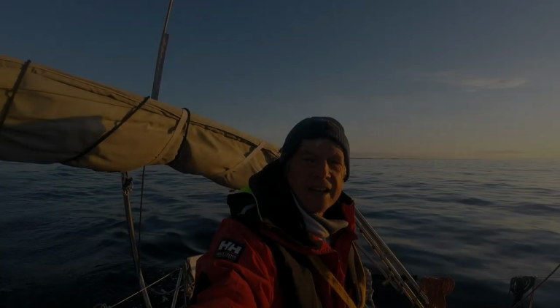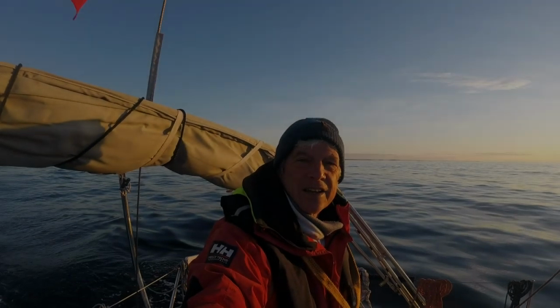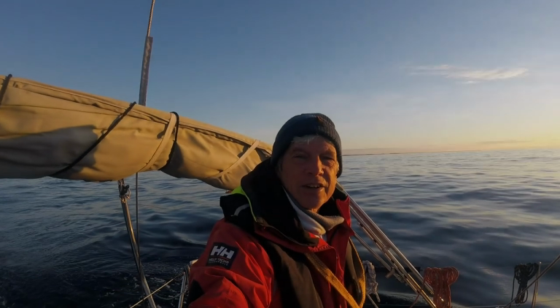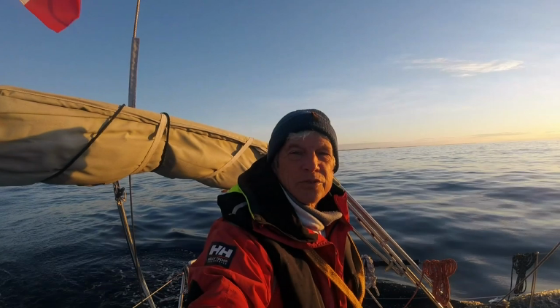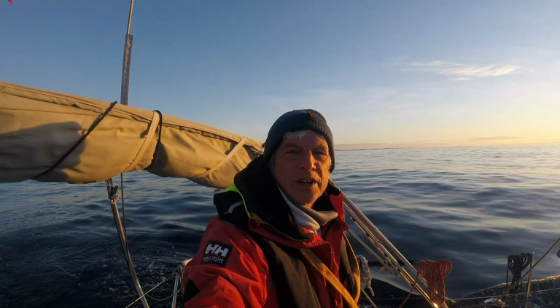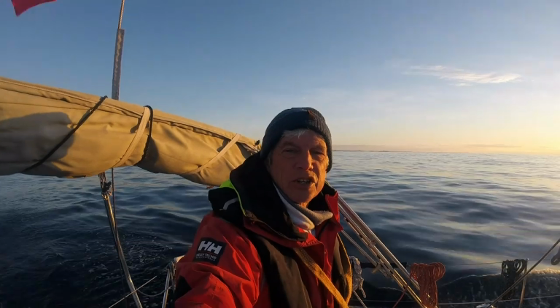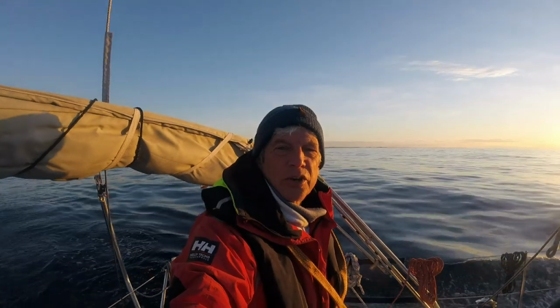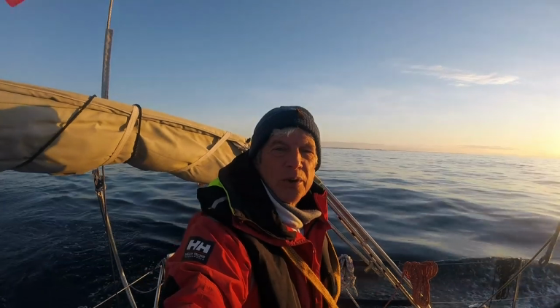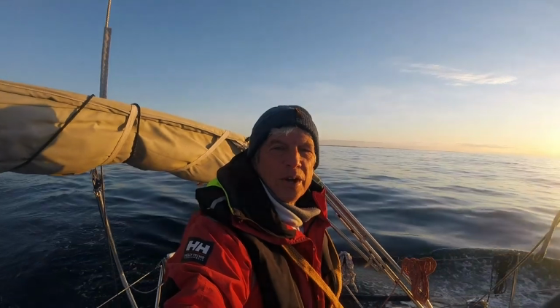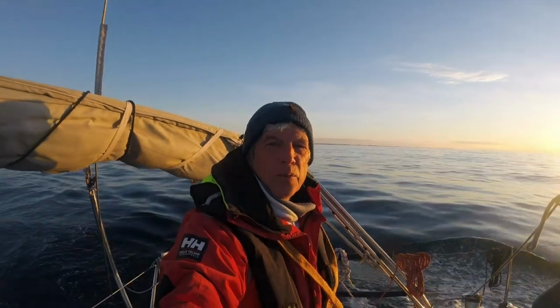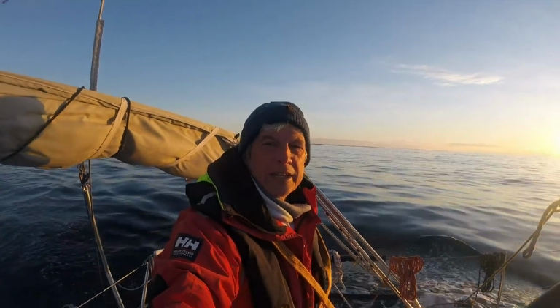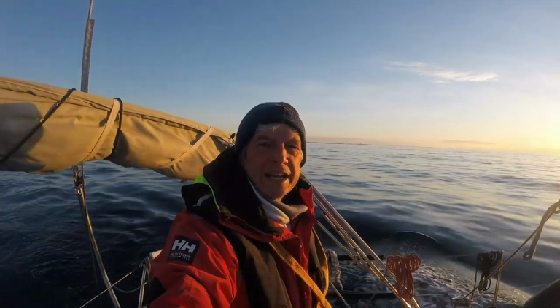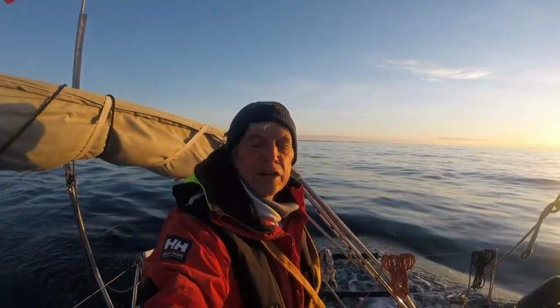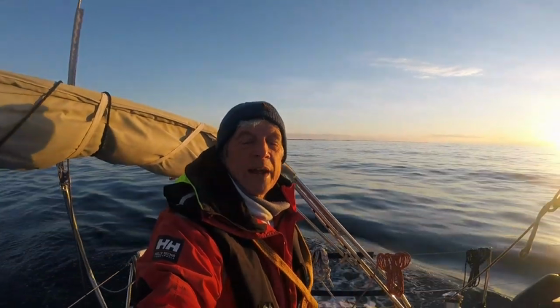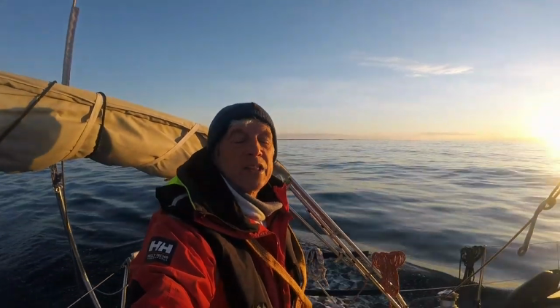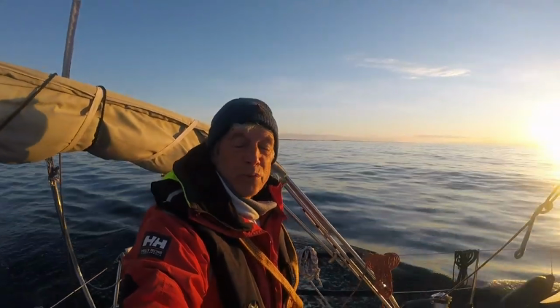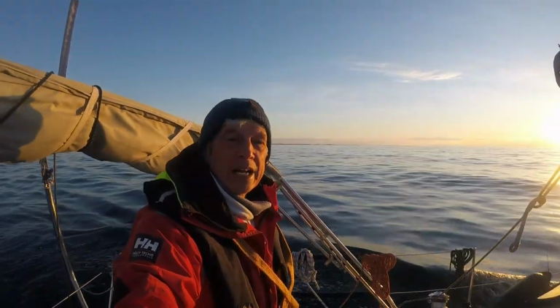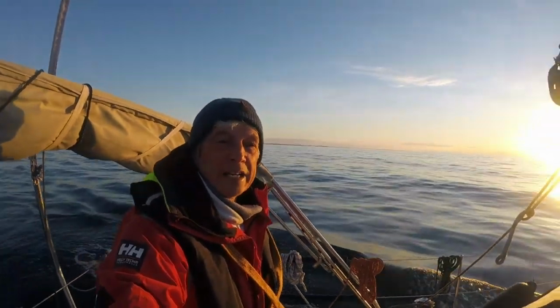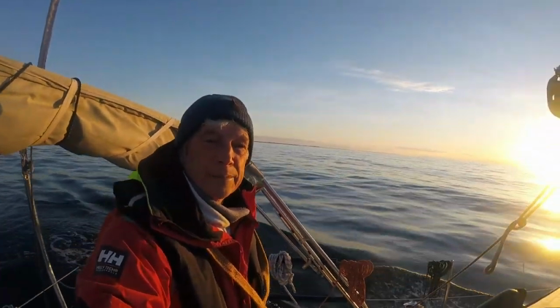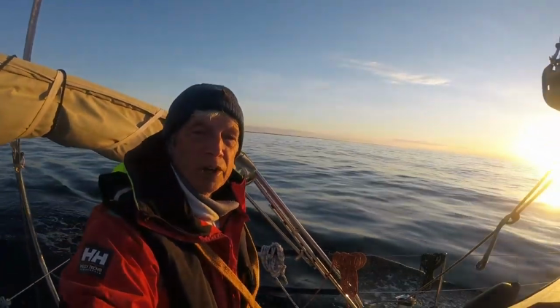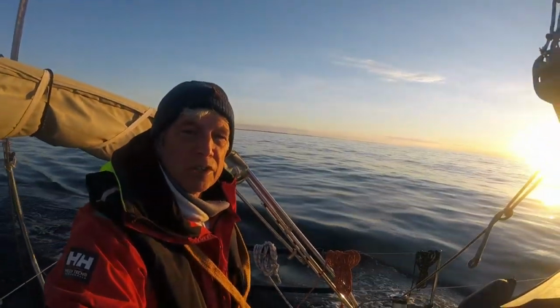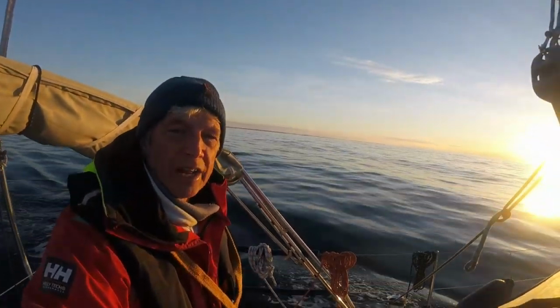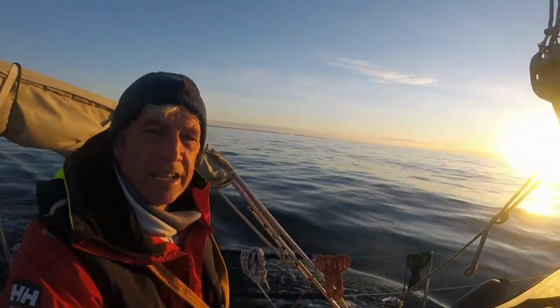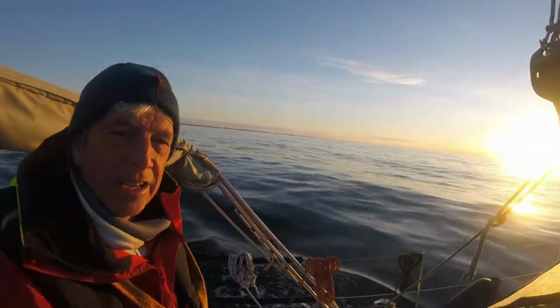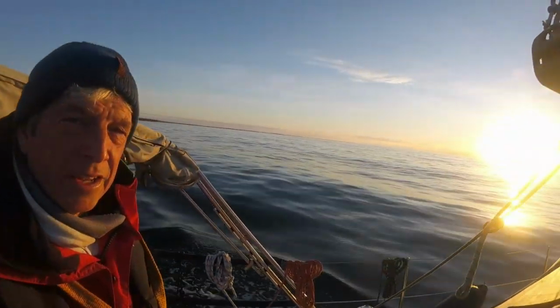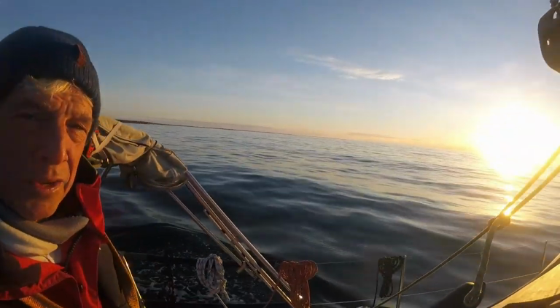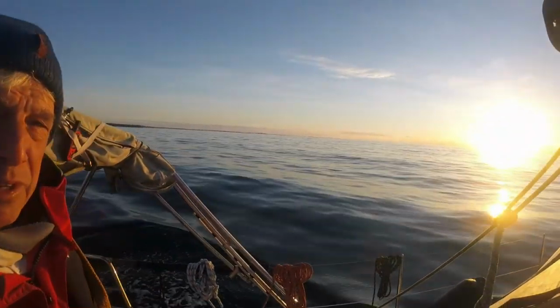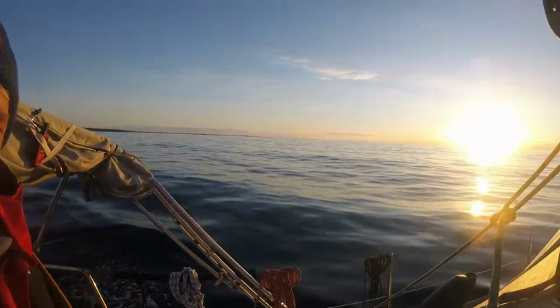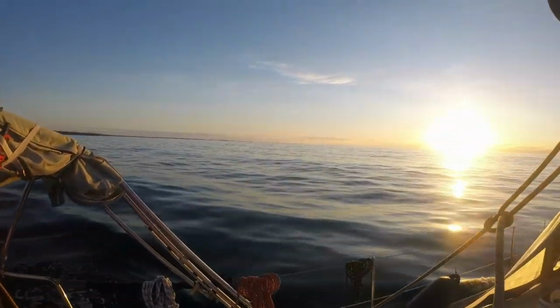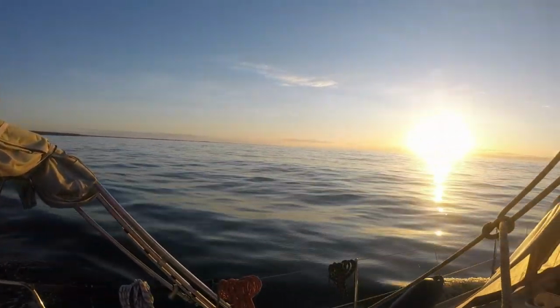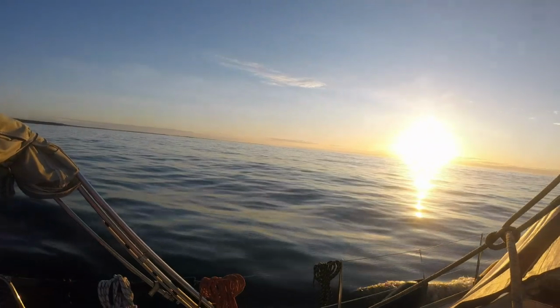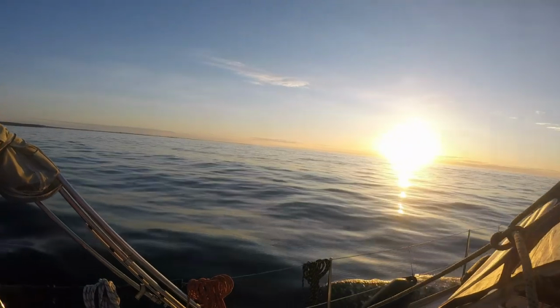I just wanted to show you what getting underway at three o'clock in the morning looks like when you're near the Arctic Circle.